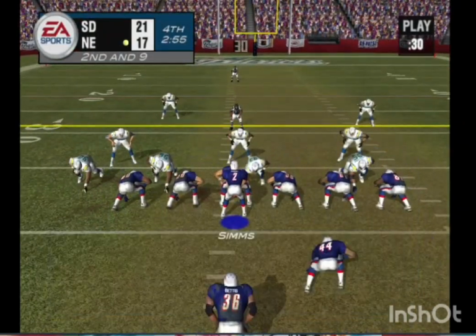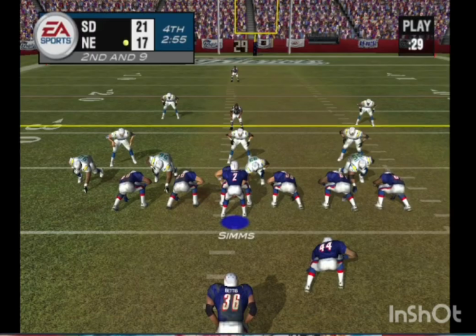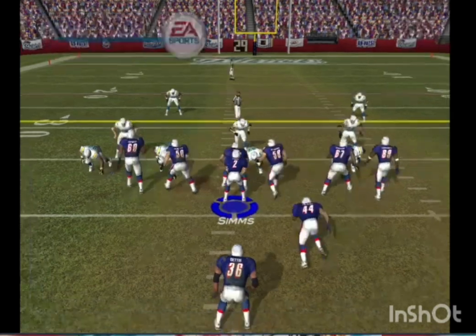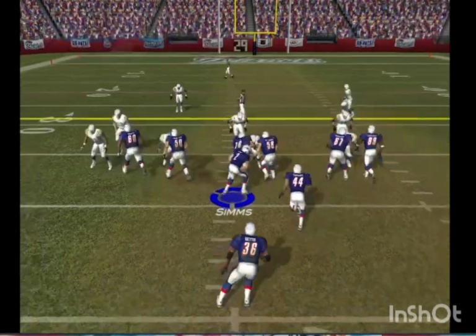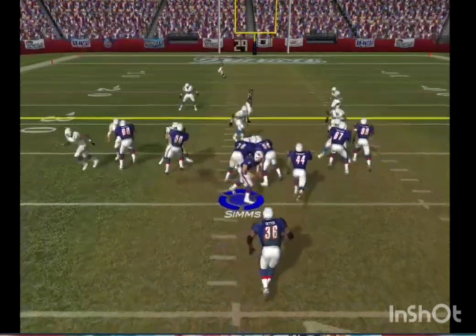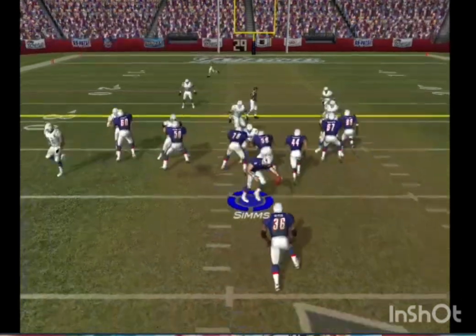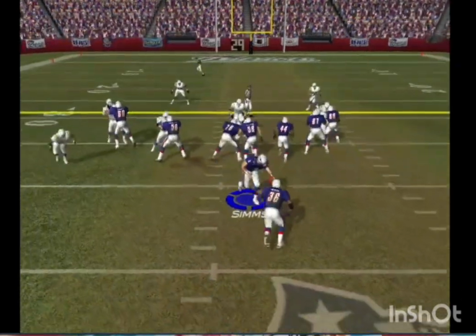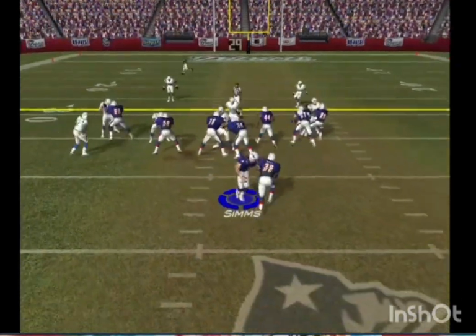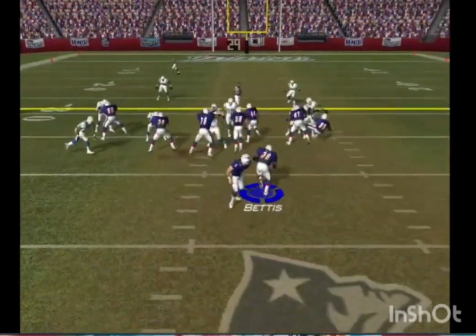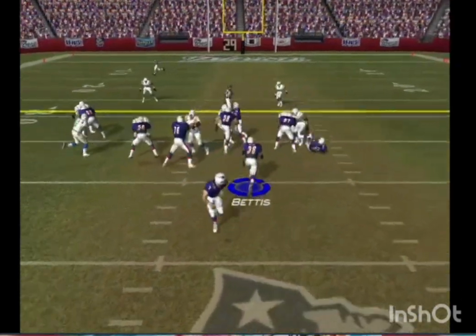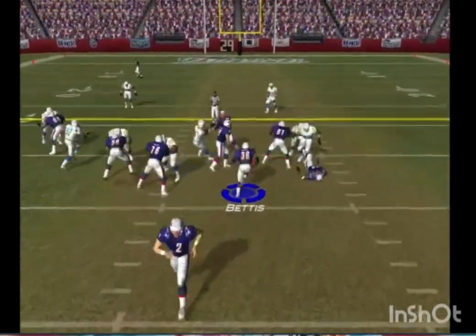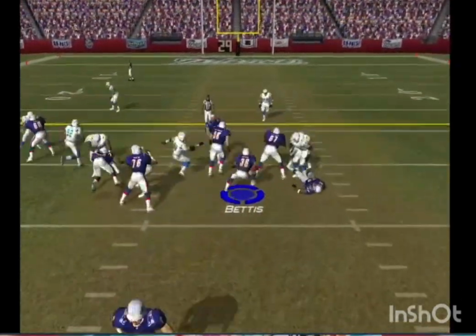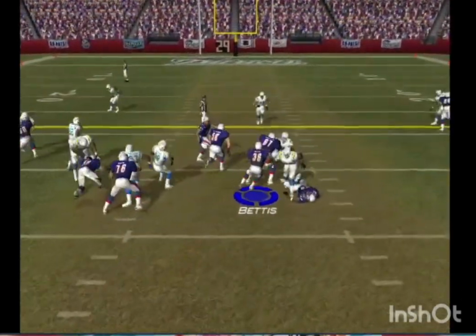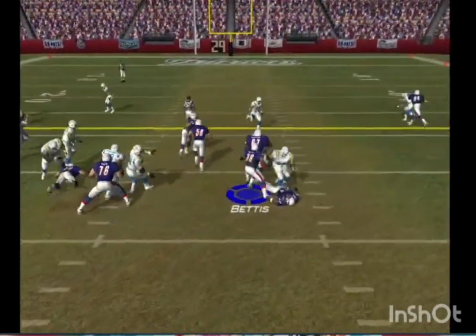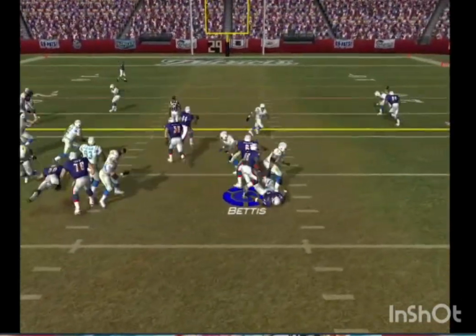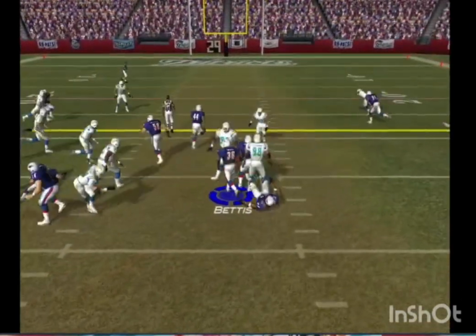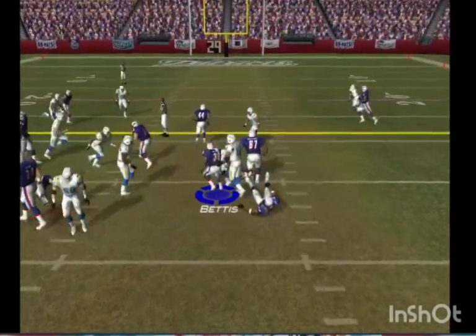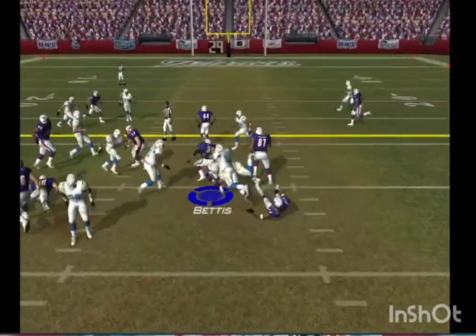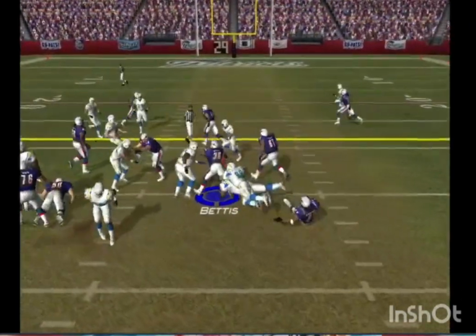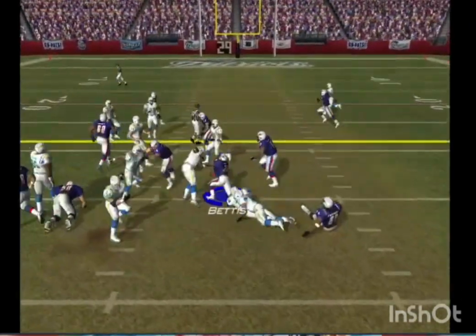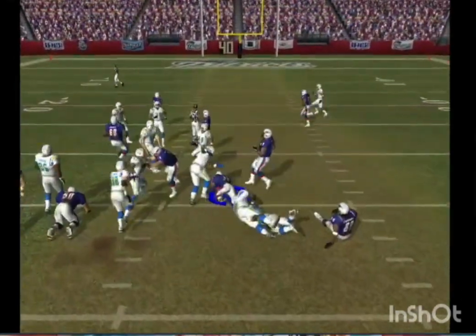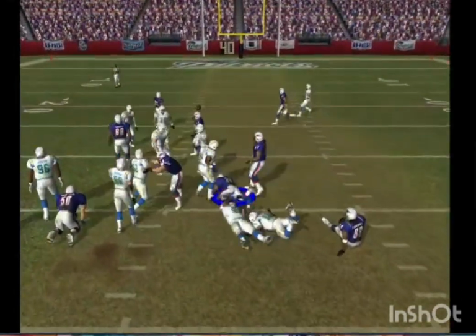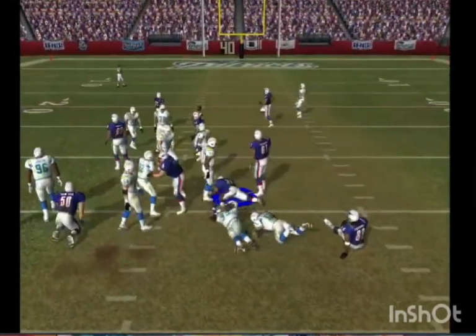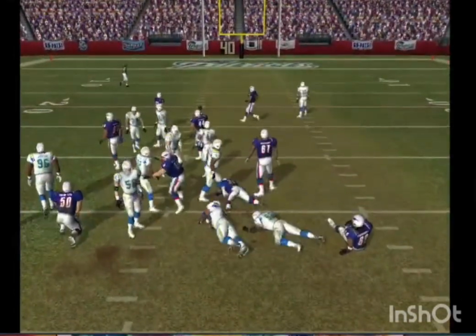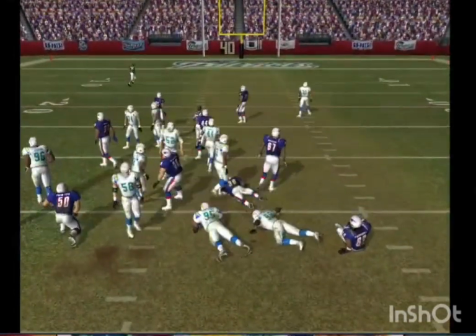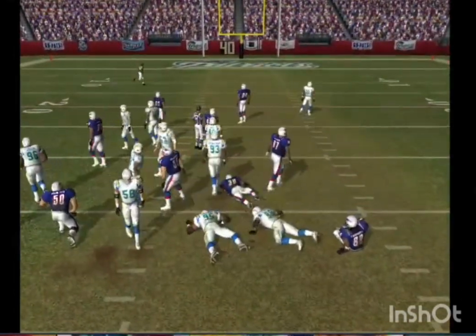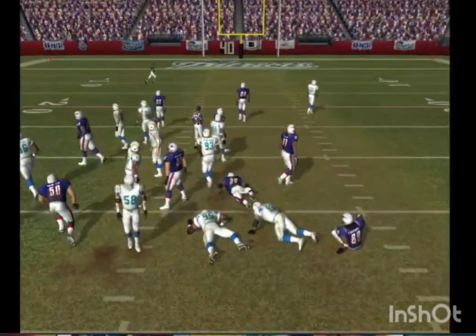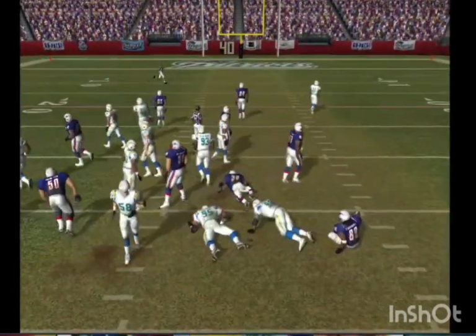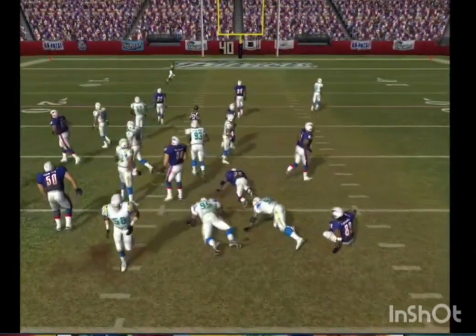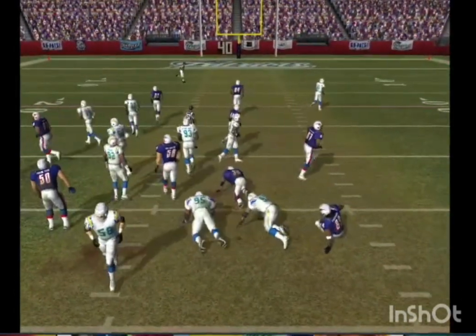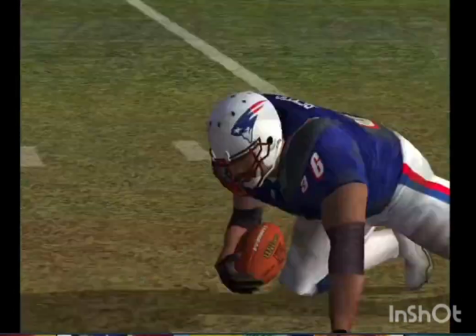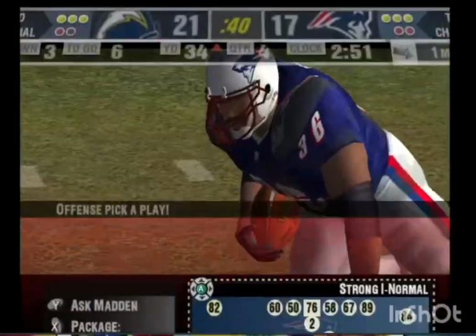This is the seventh play of this drive. He gets the catch — just about a three-yard gain there.